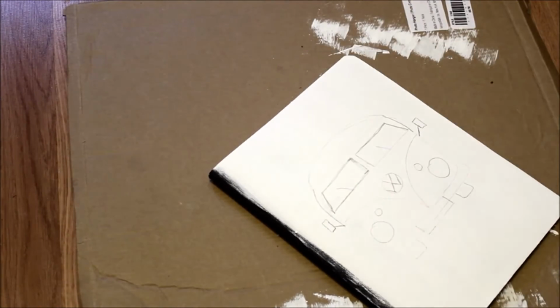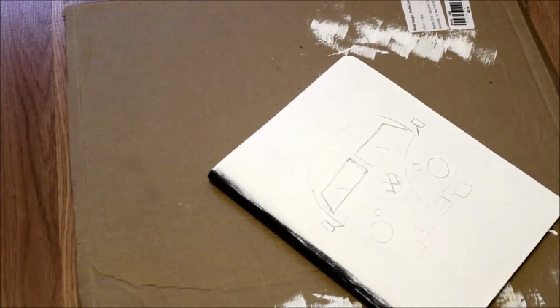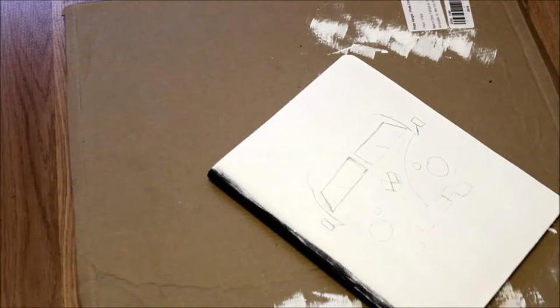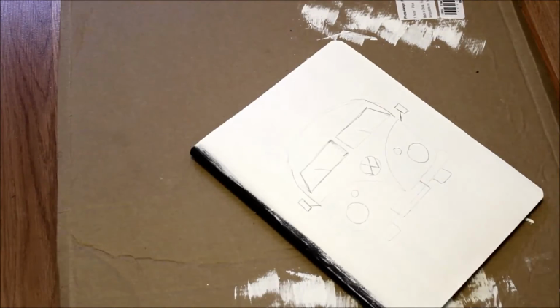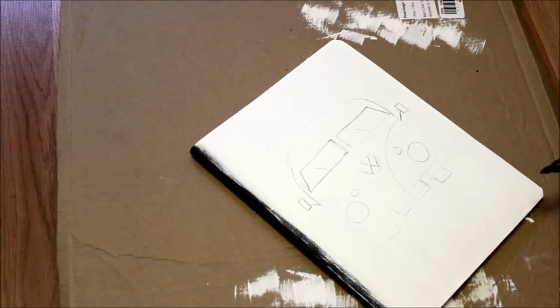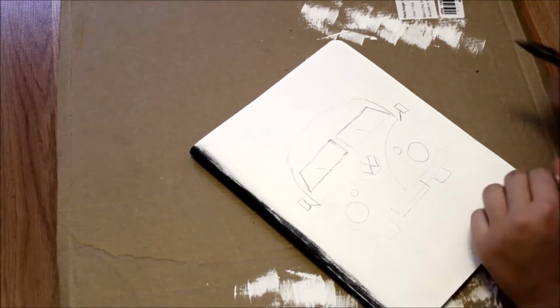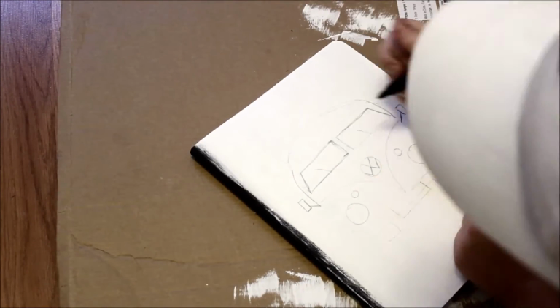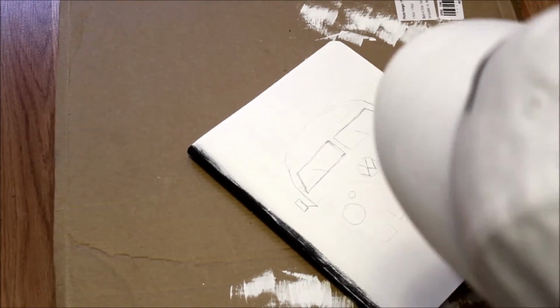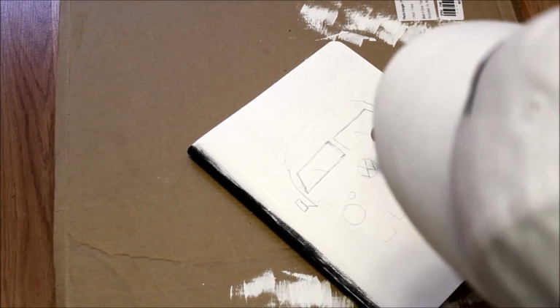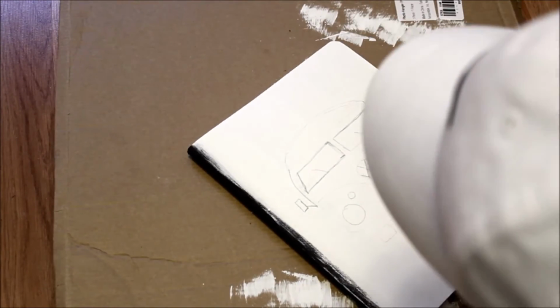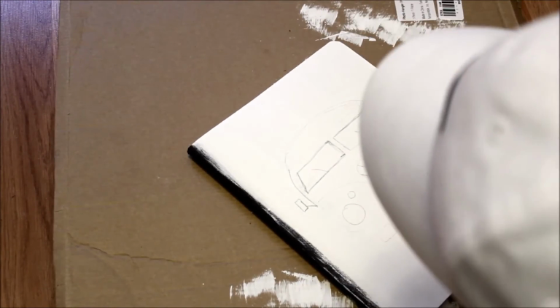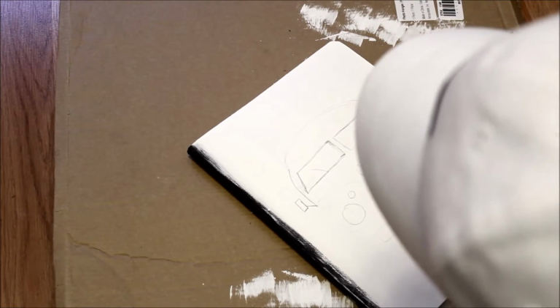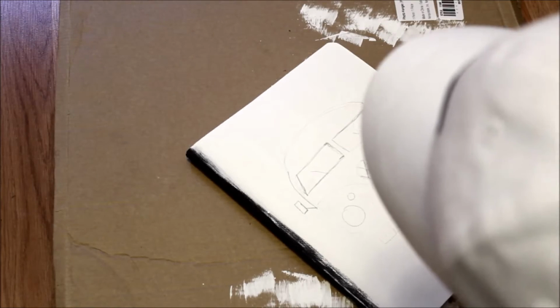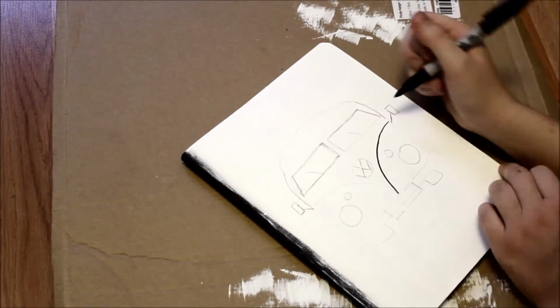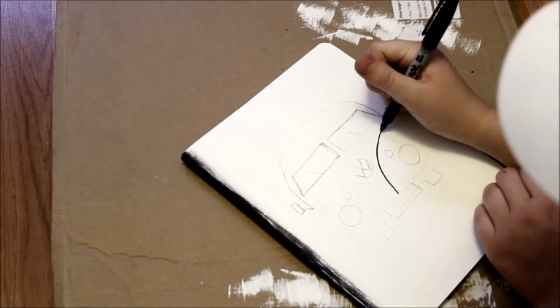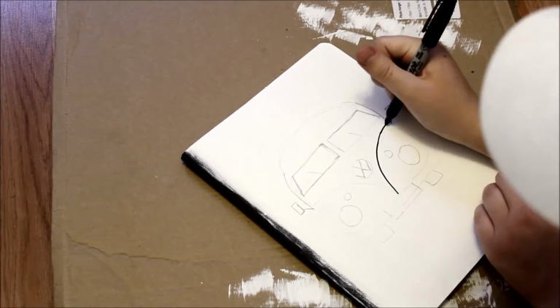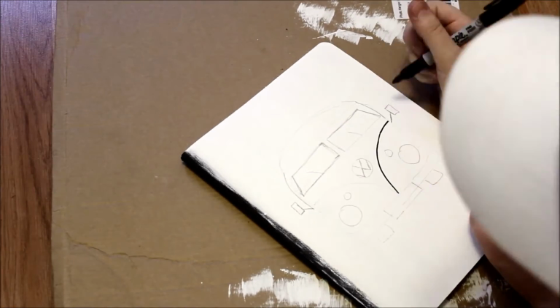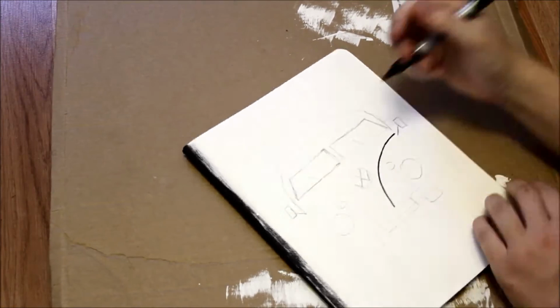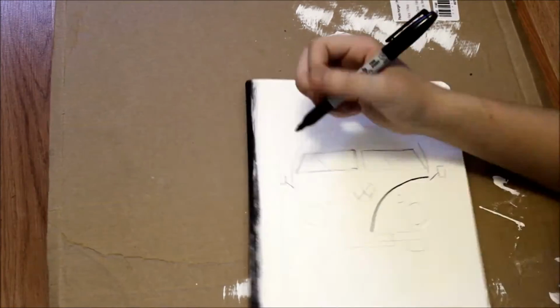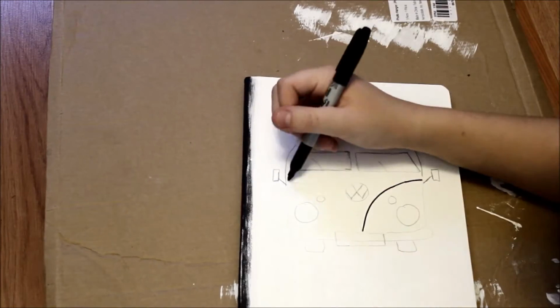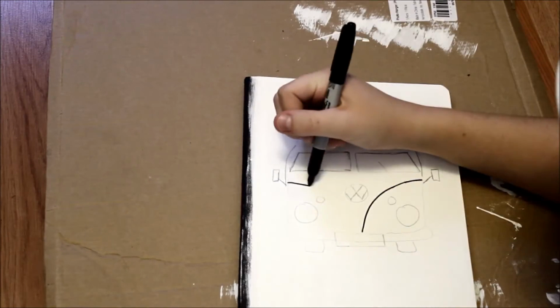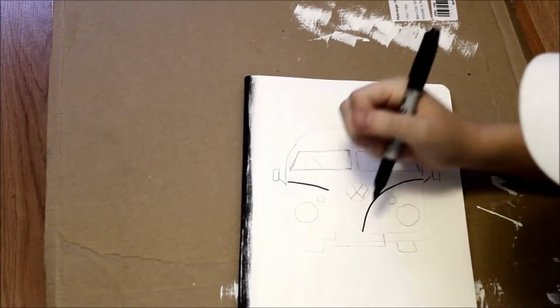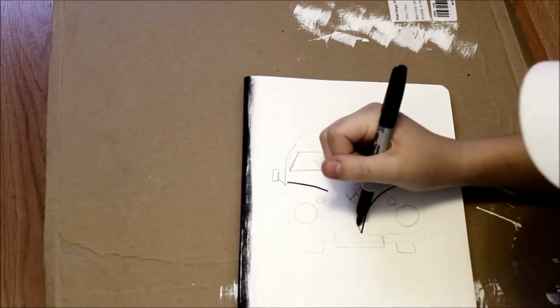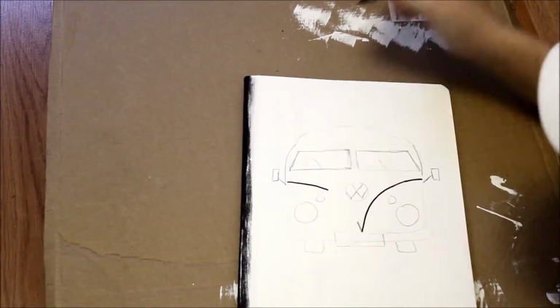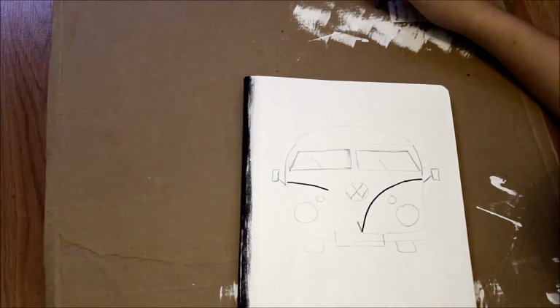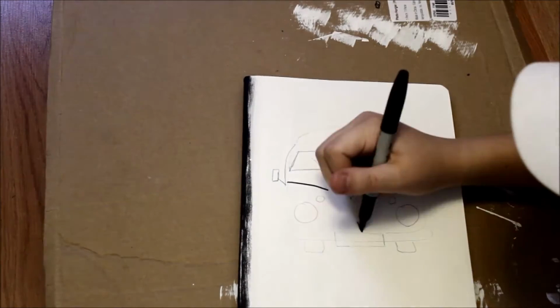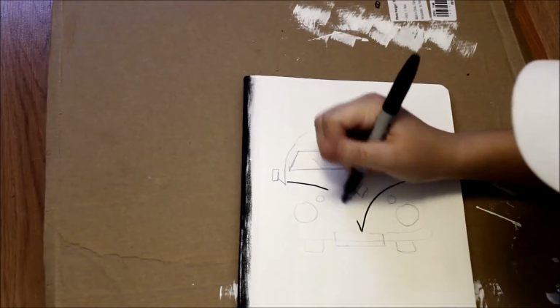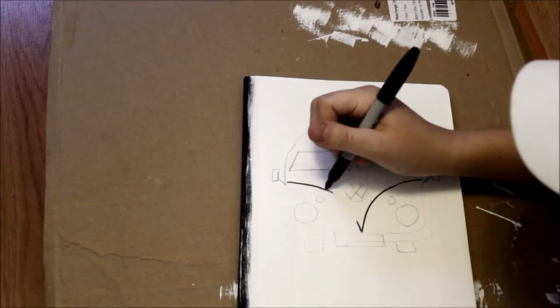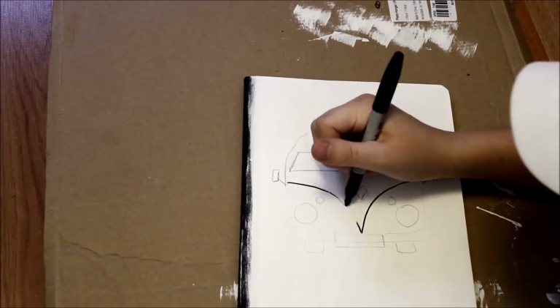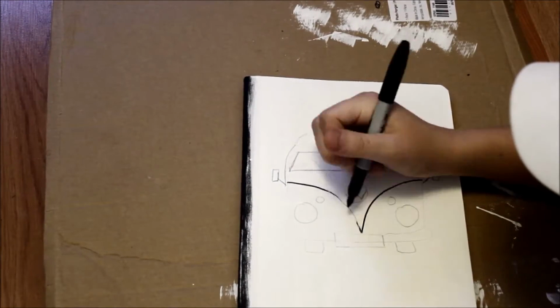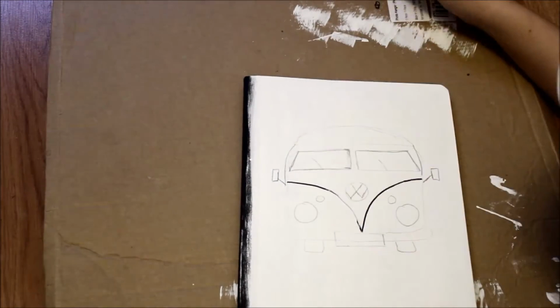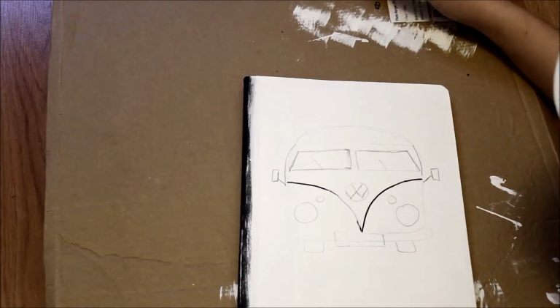This part is optional, but I'm just taking the sharpie and outlining what I drew in pencil, so it was easier for you guys to see.